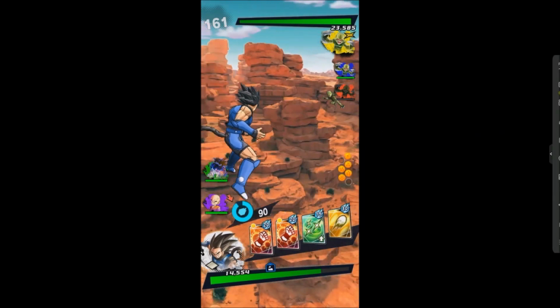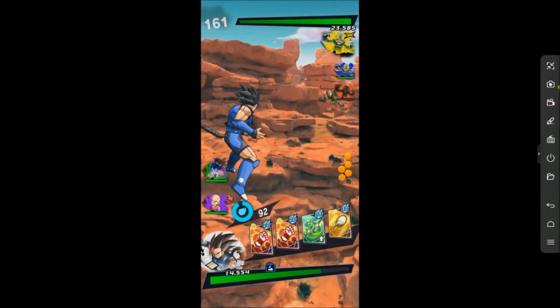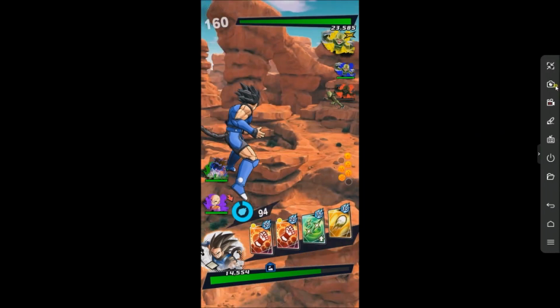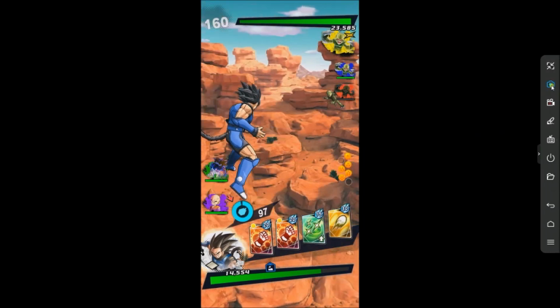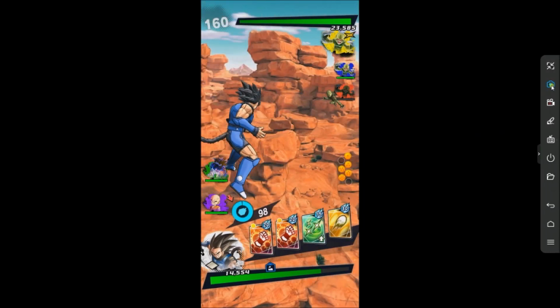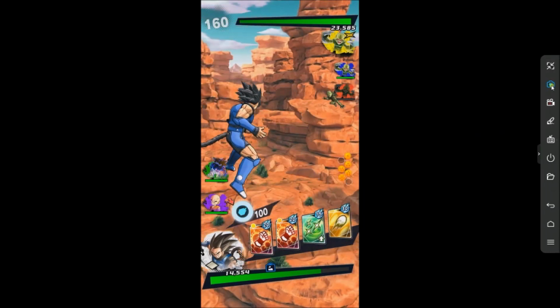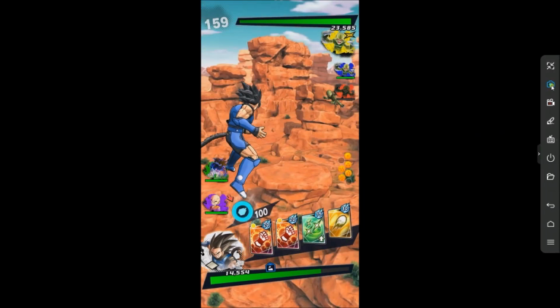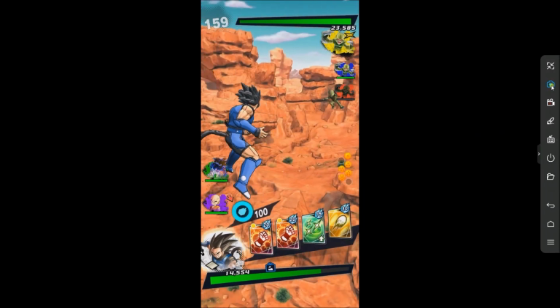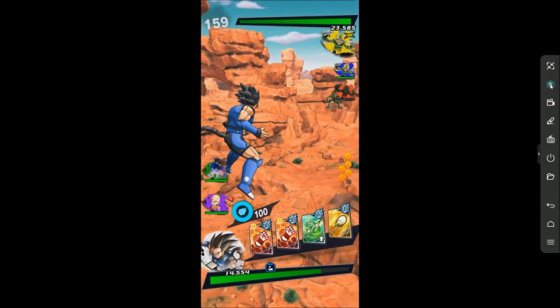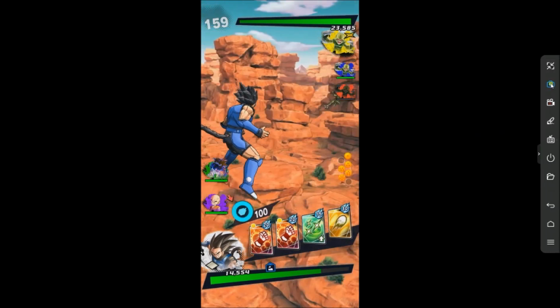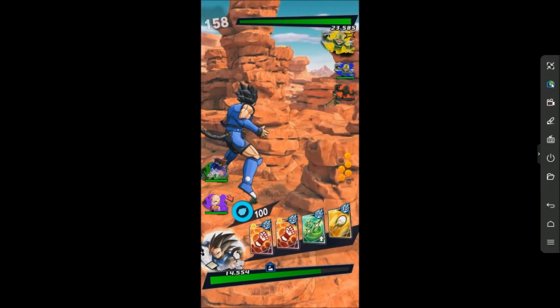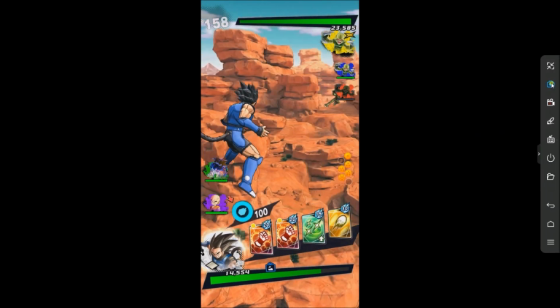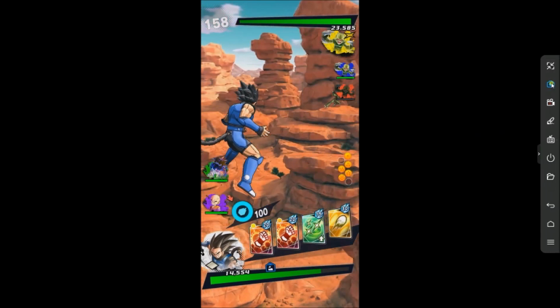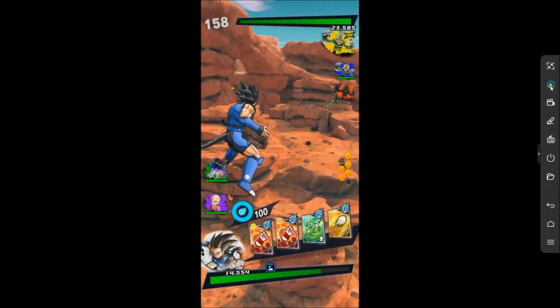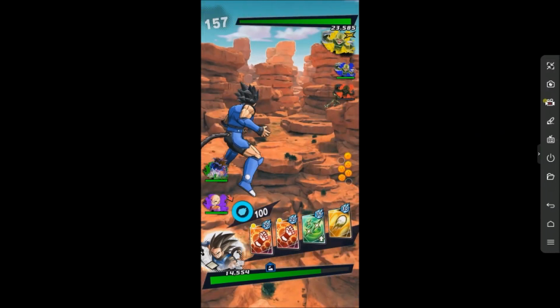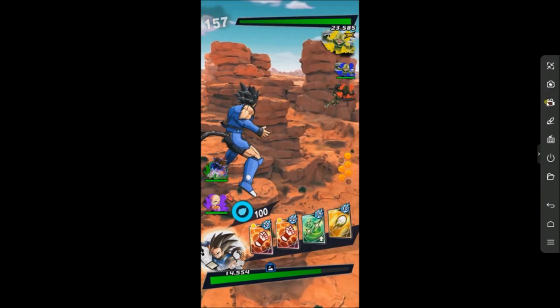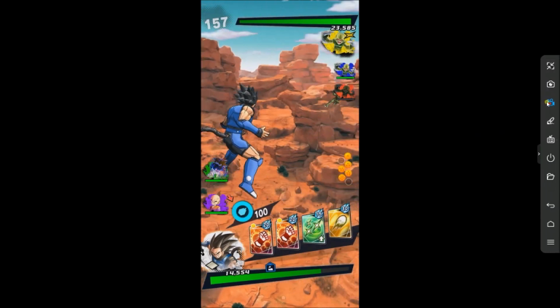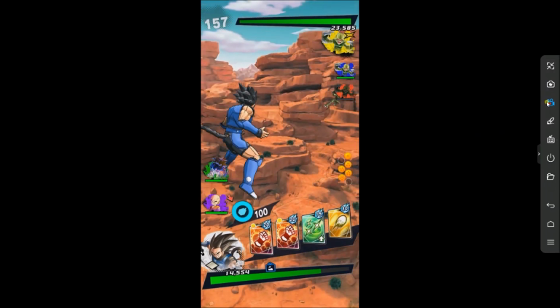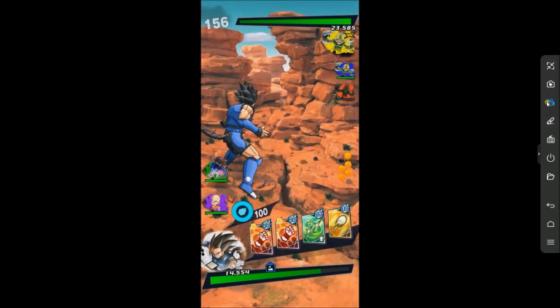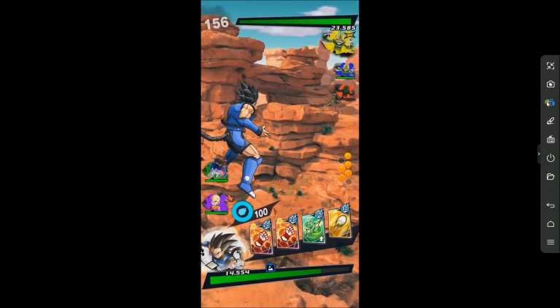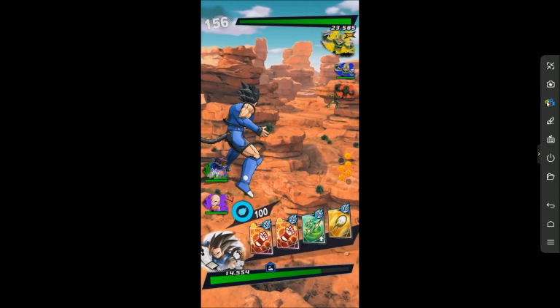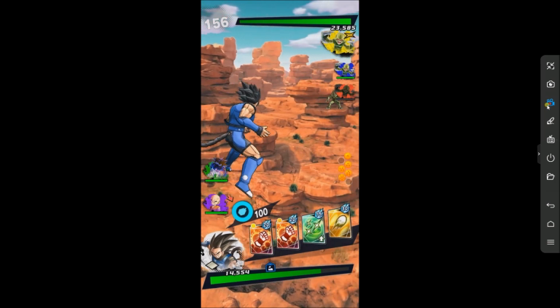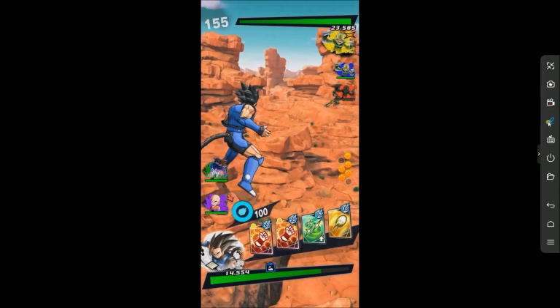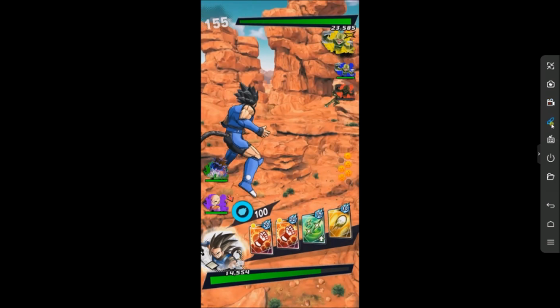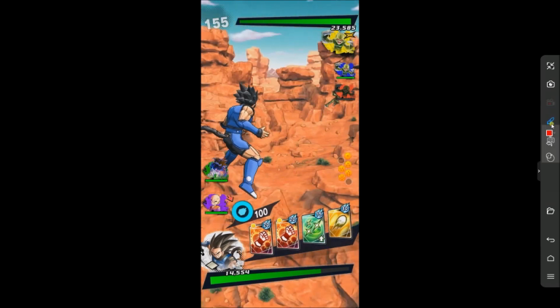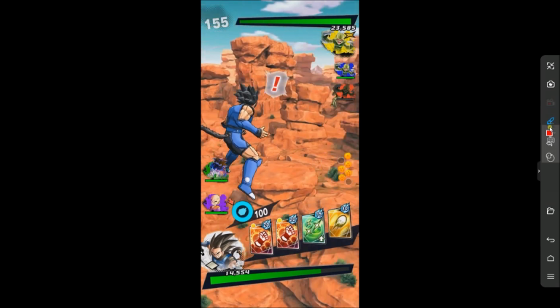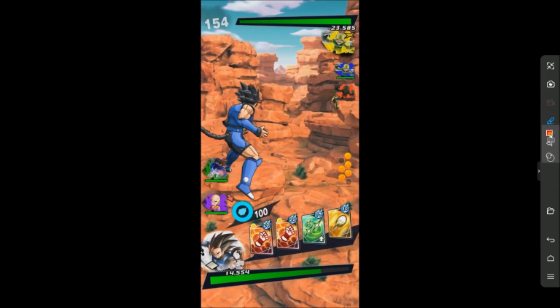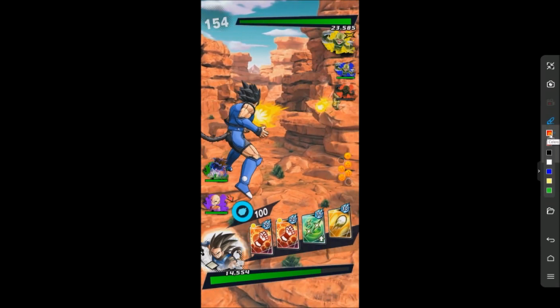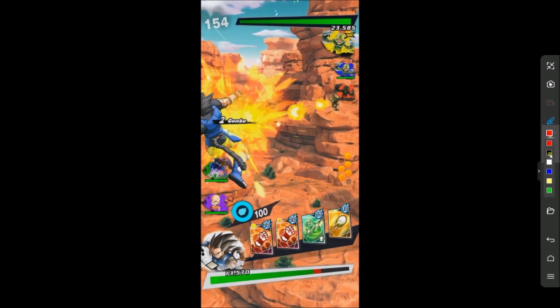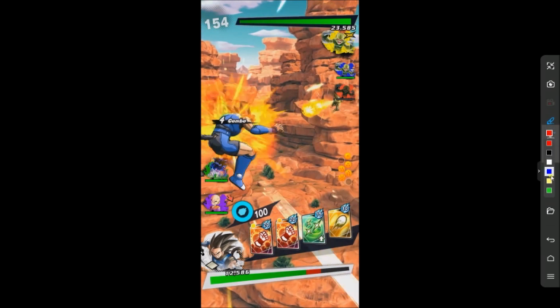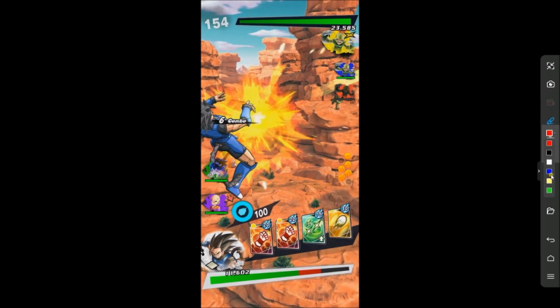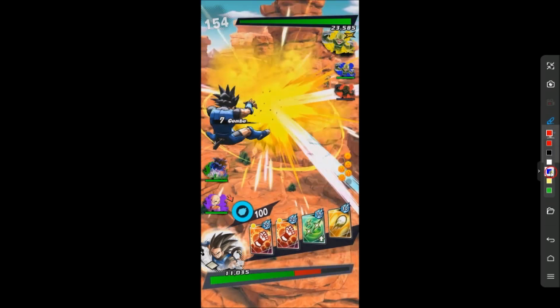With APowerMirror, you can take screenshots, record your gameplay, and draw lines and things.